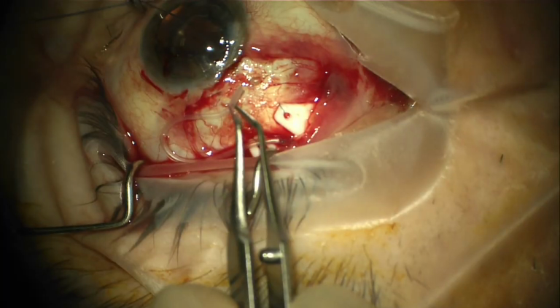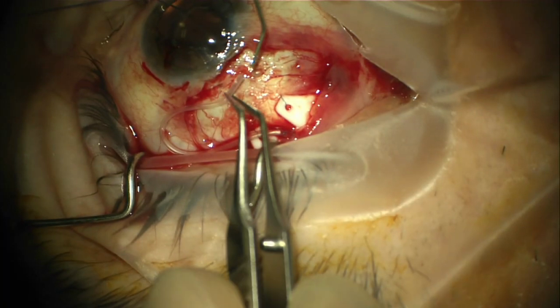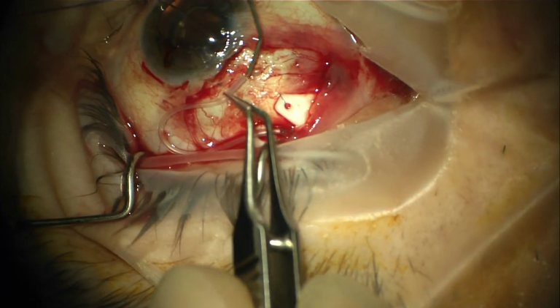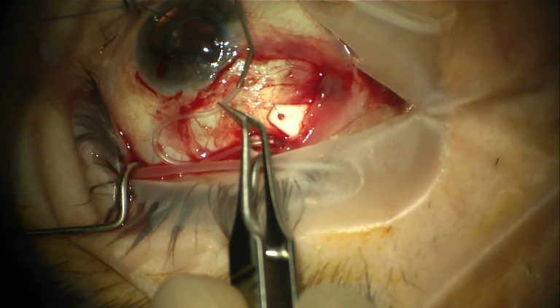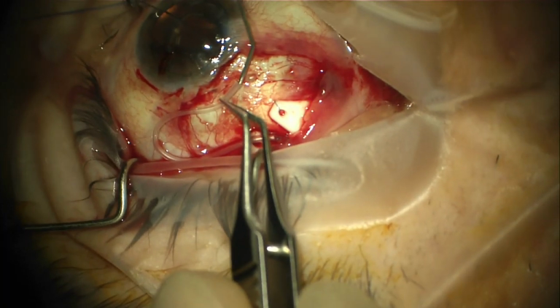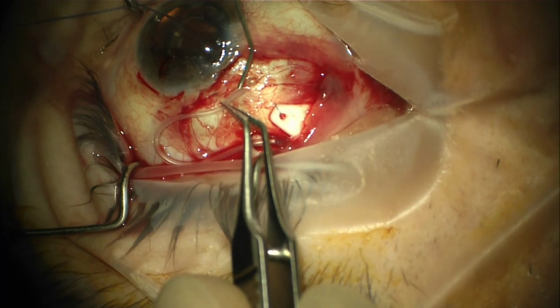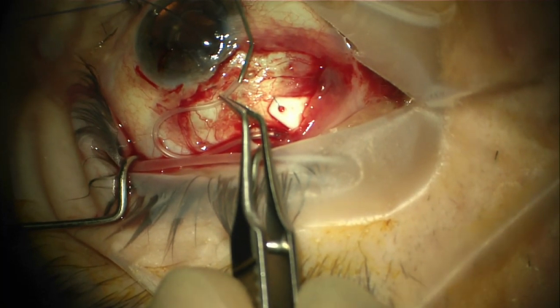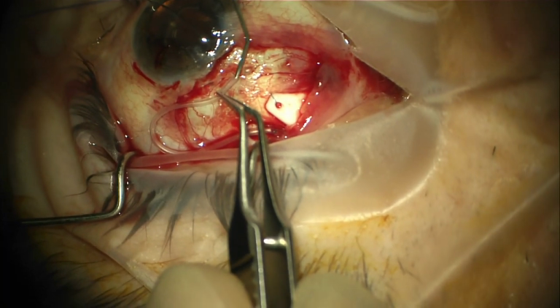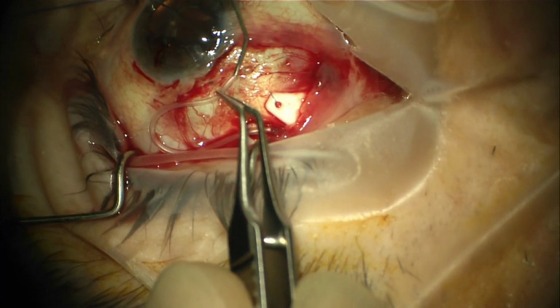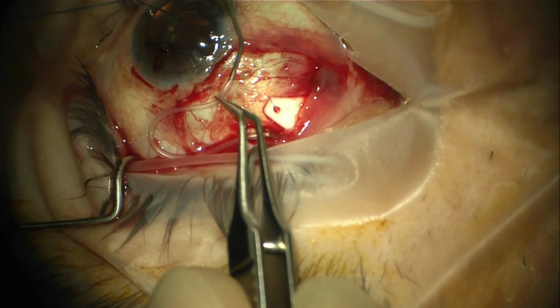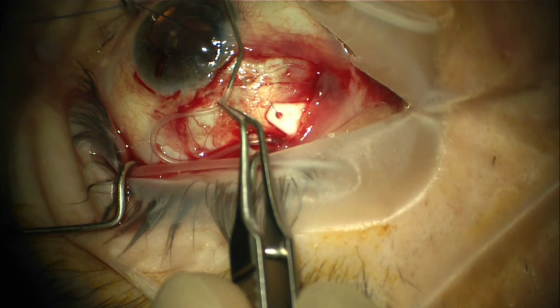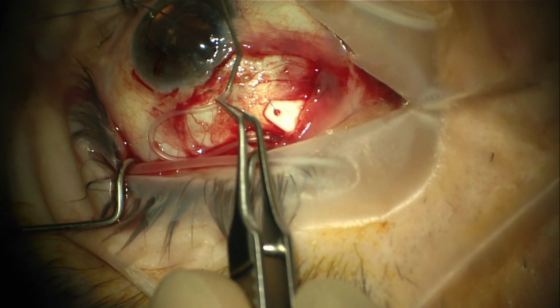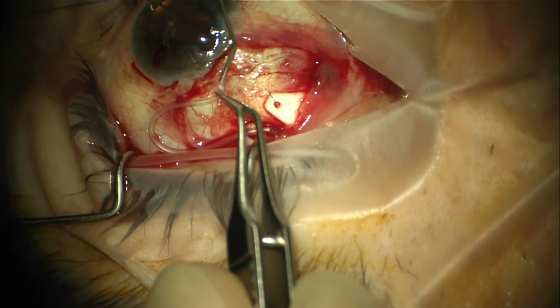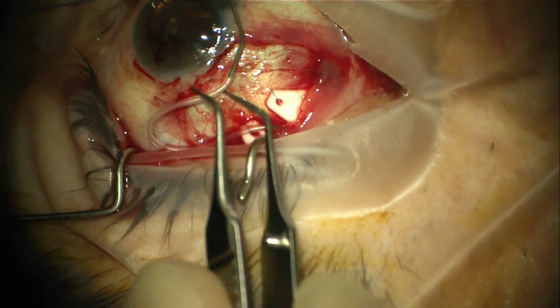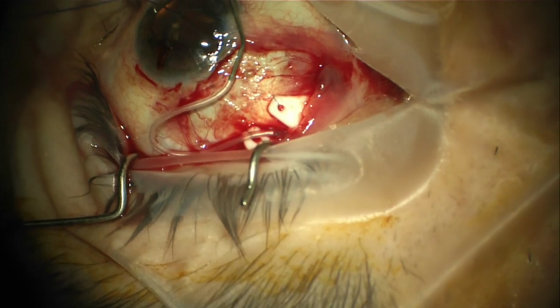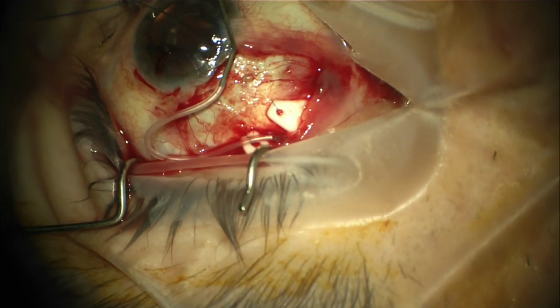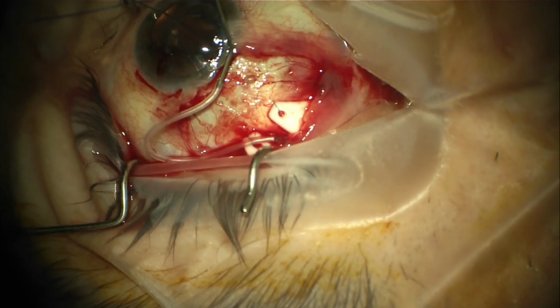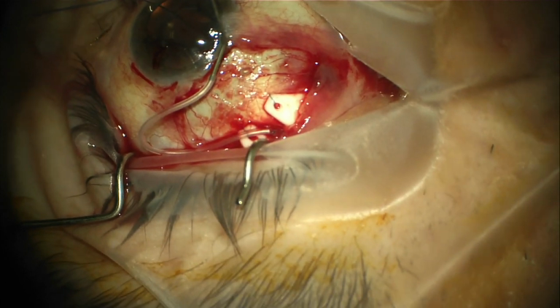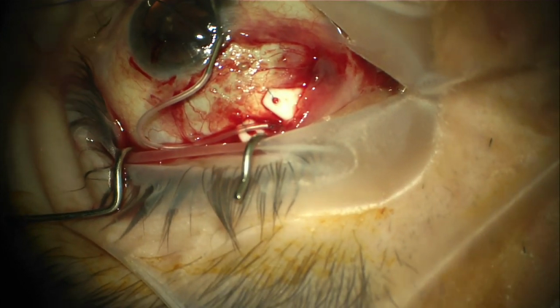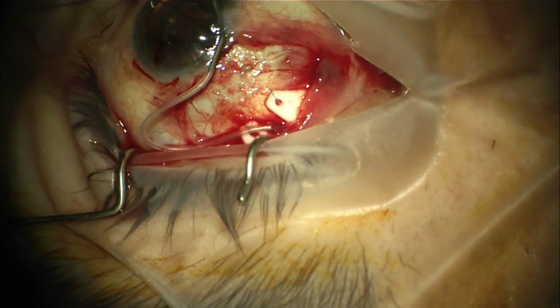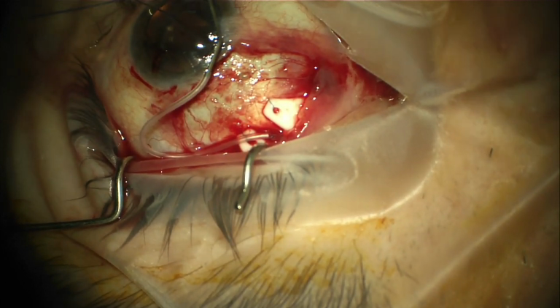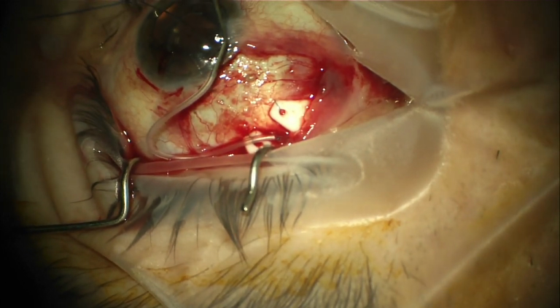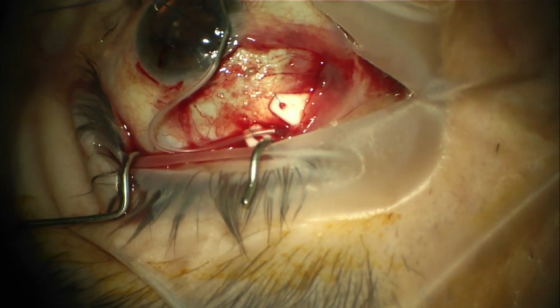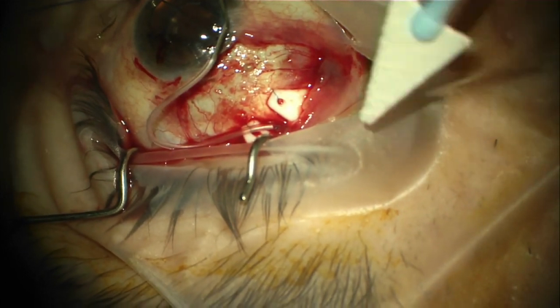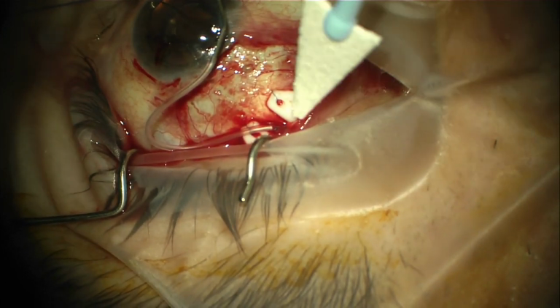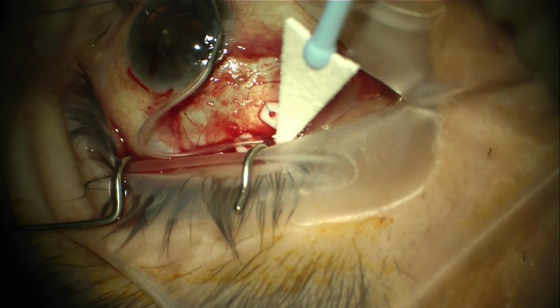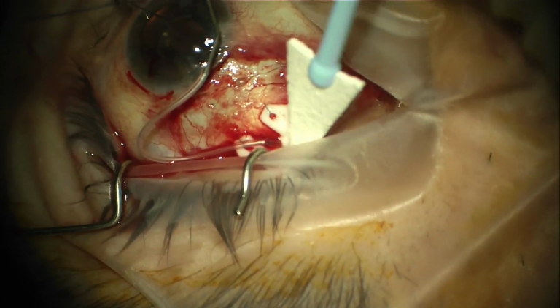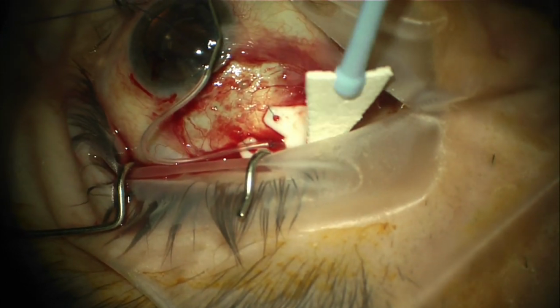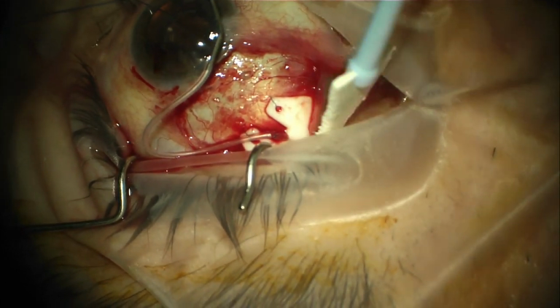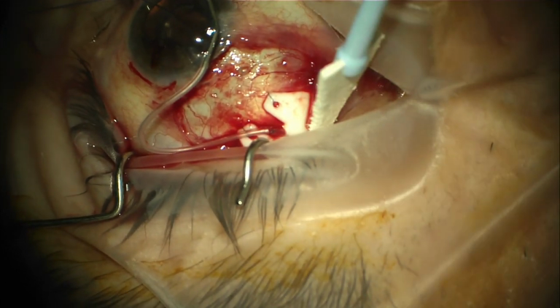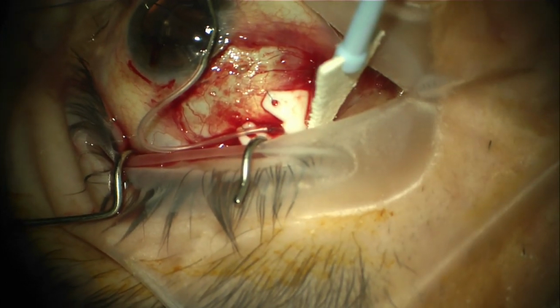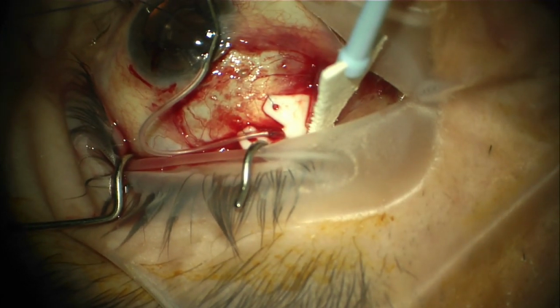The packaged ripcord suture could also be used here if desired. Once the ligature is in place, we are cannulating the tube and flushing it with BSS, just ensuring there is no flow.